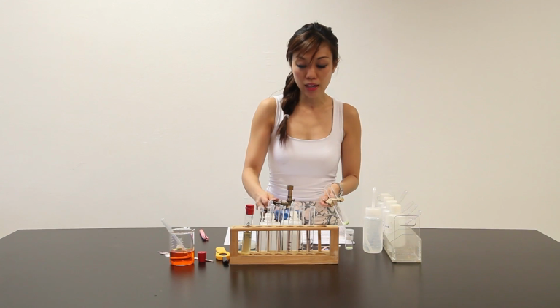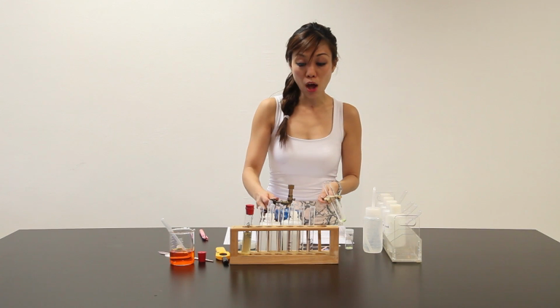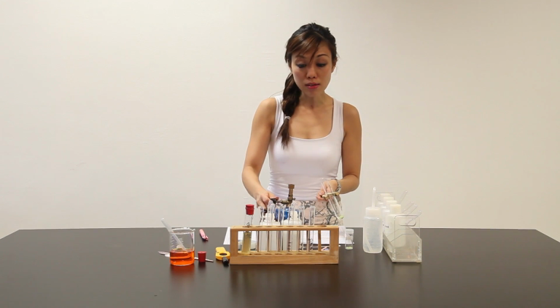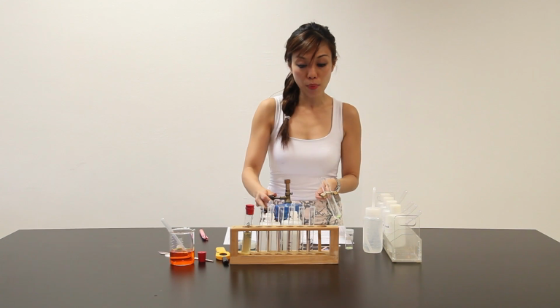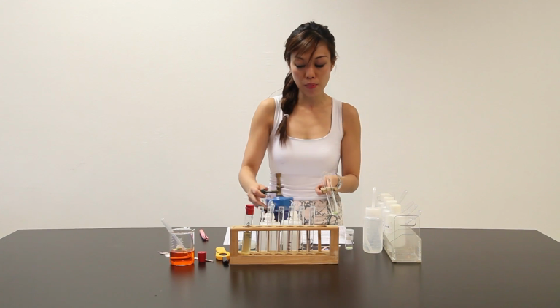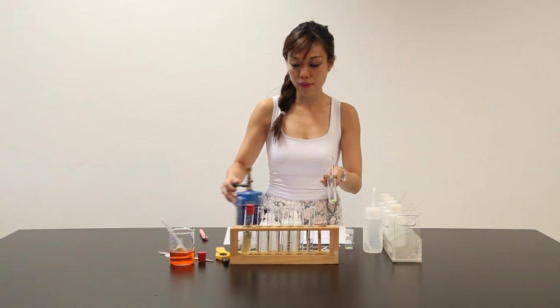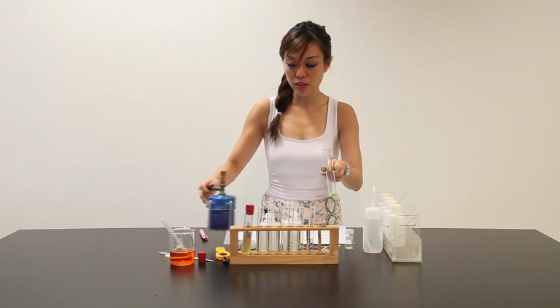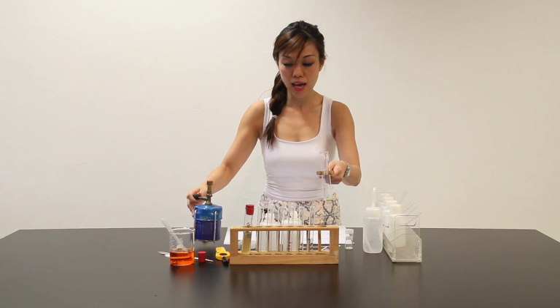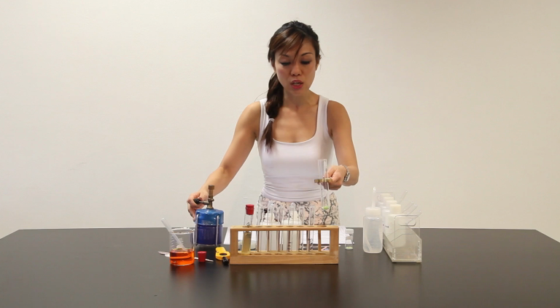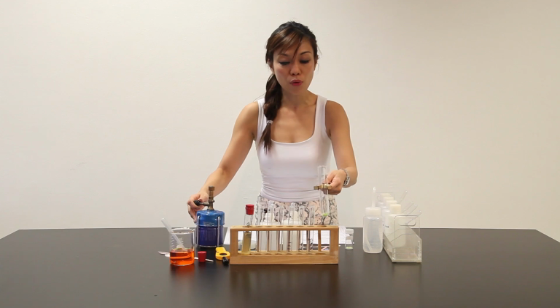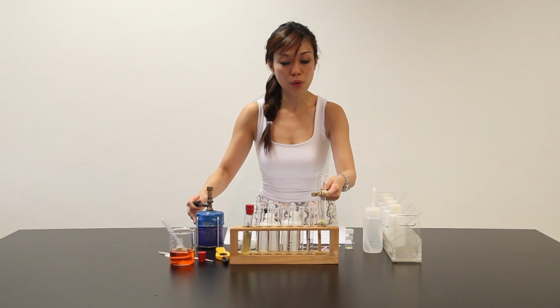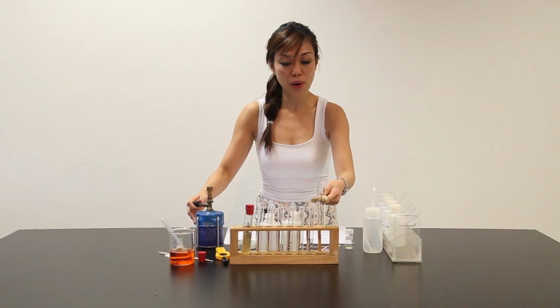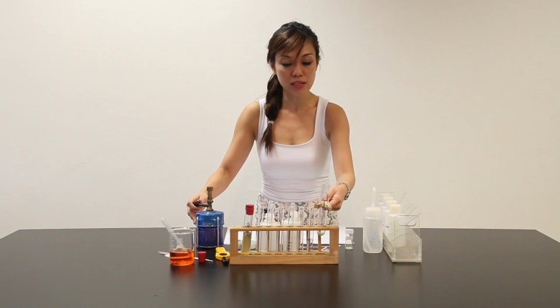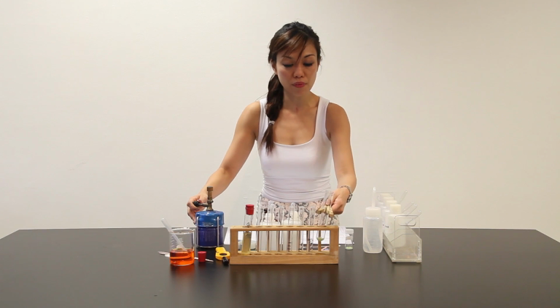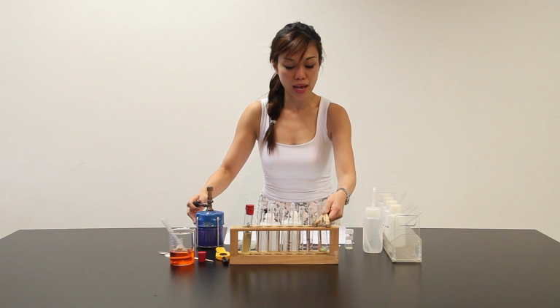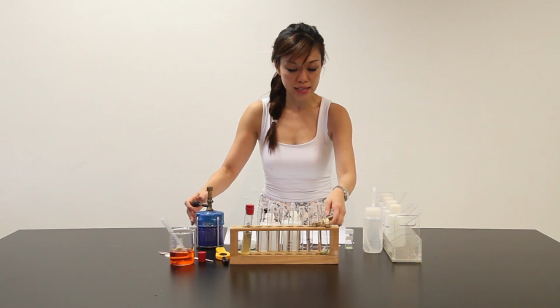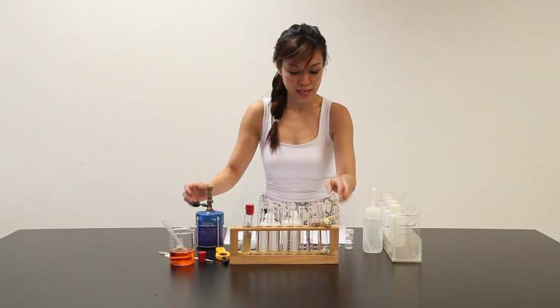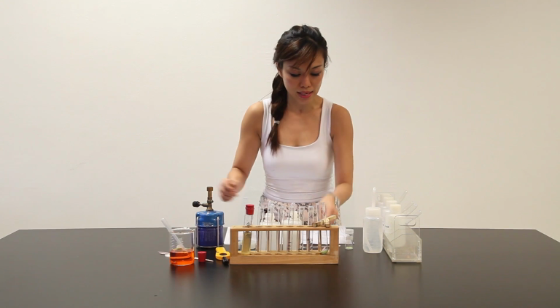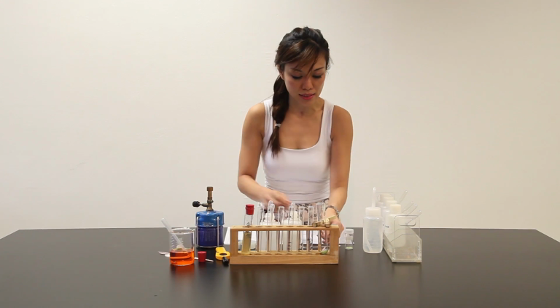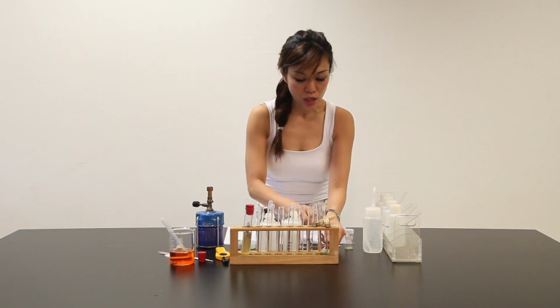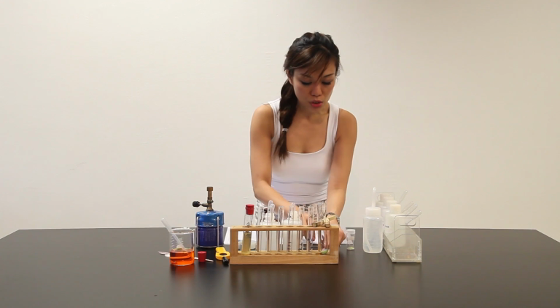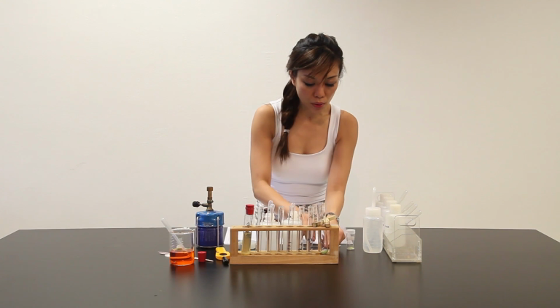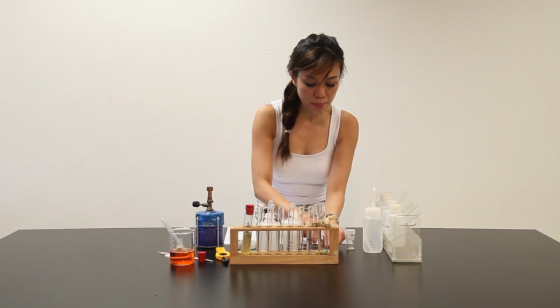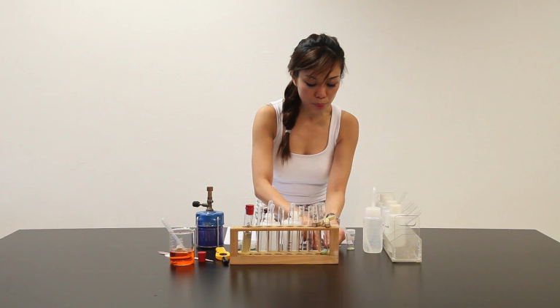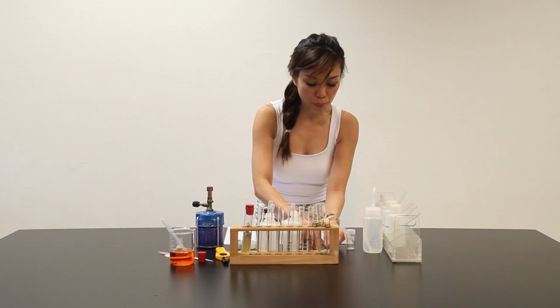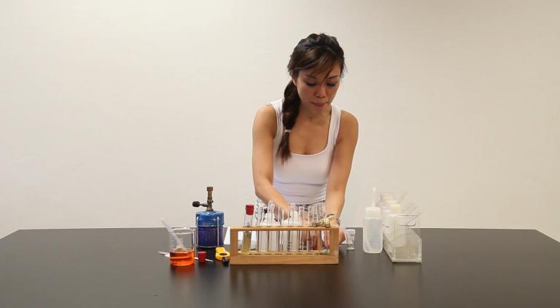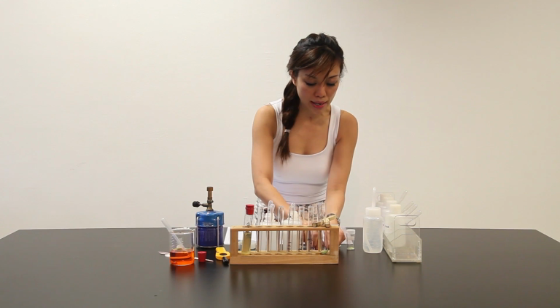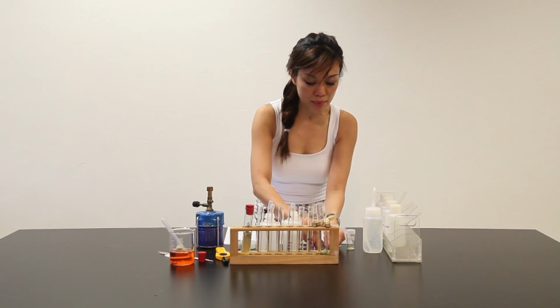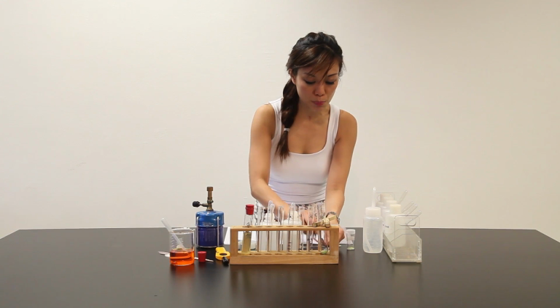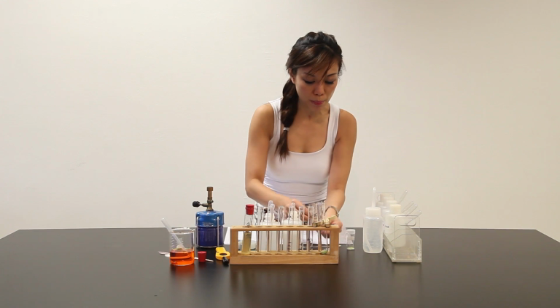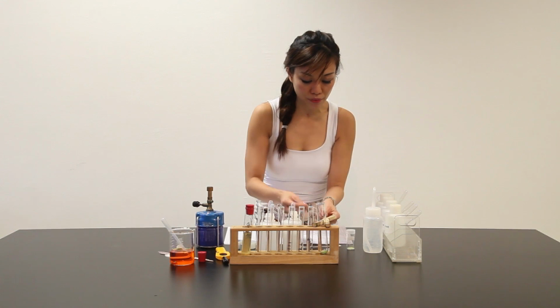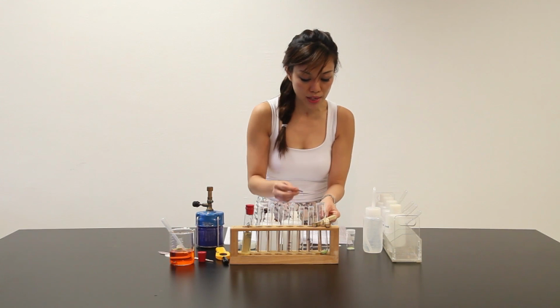And along the way, we have to test for the presence of any gases. So let me prepare my litmus paper first.